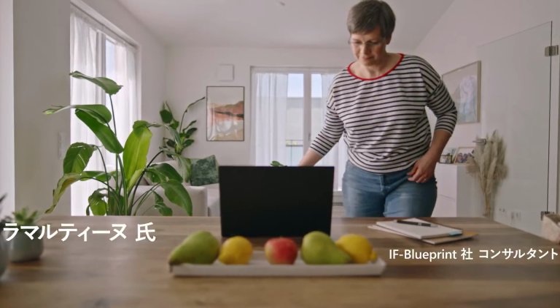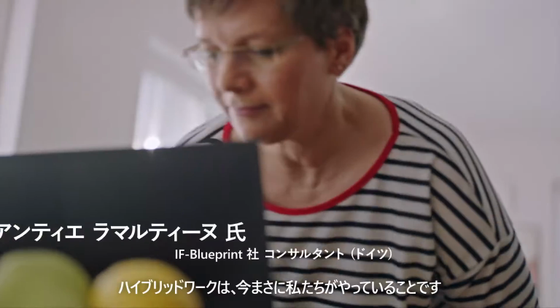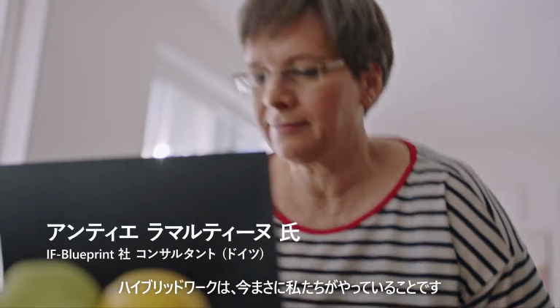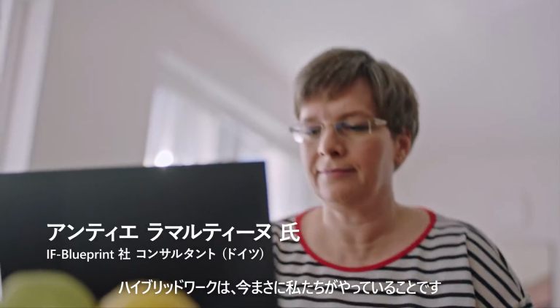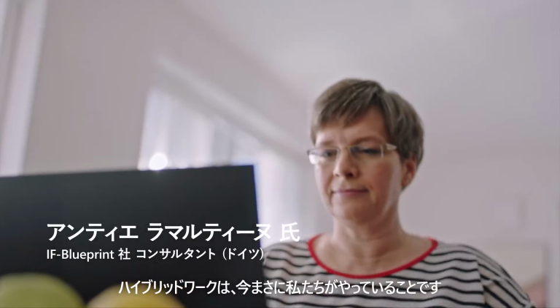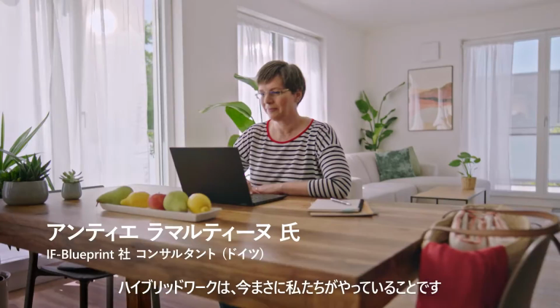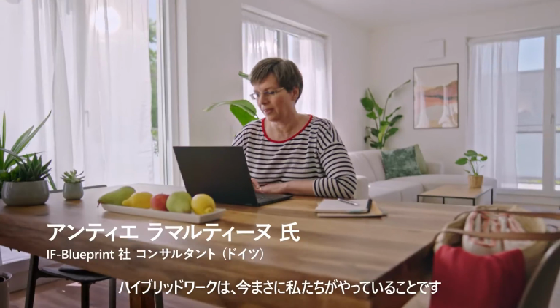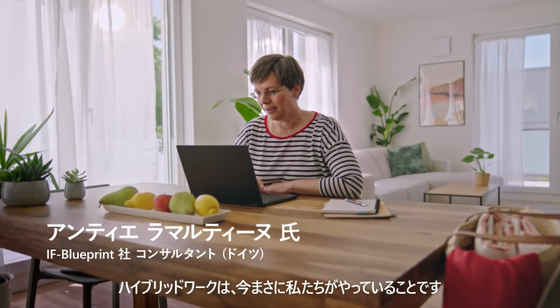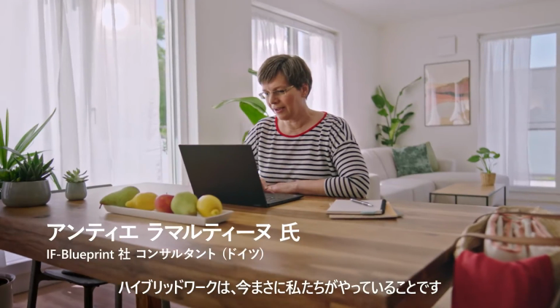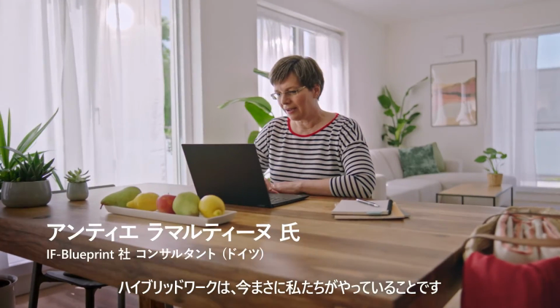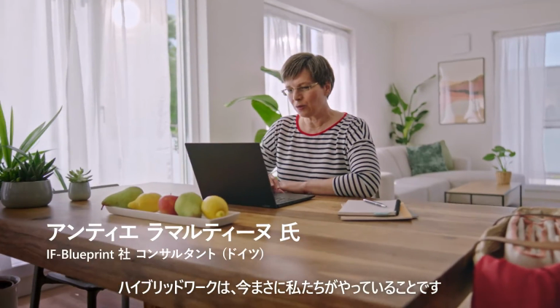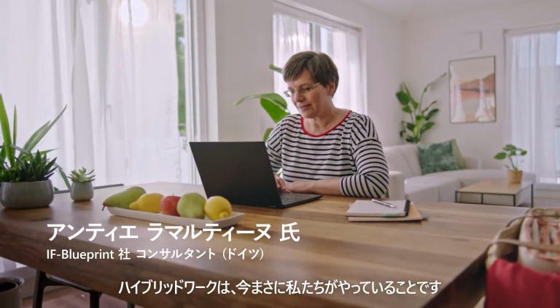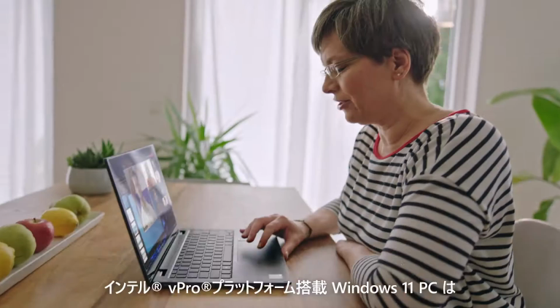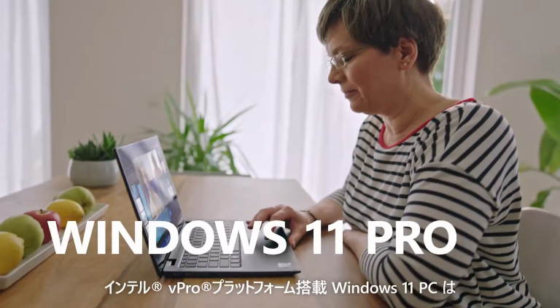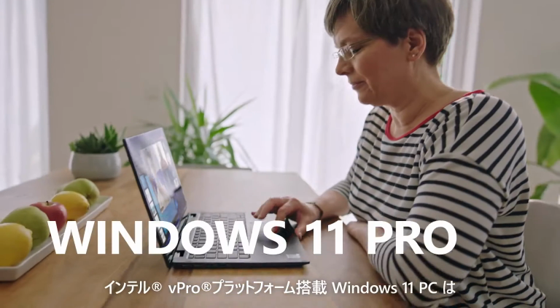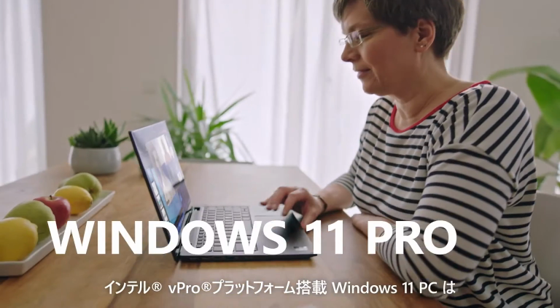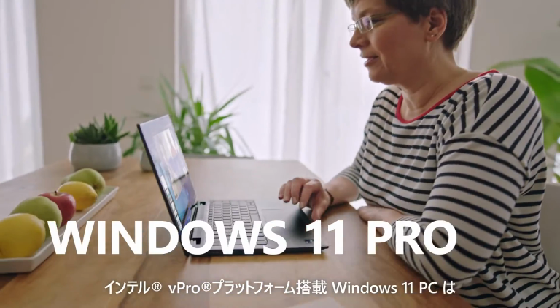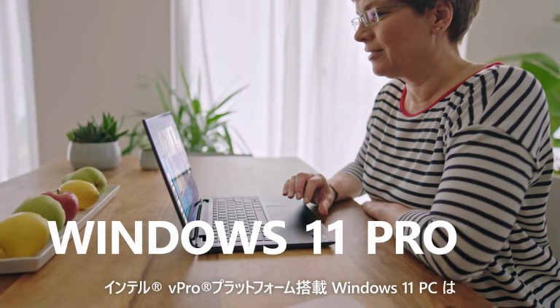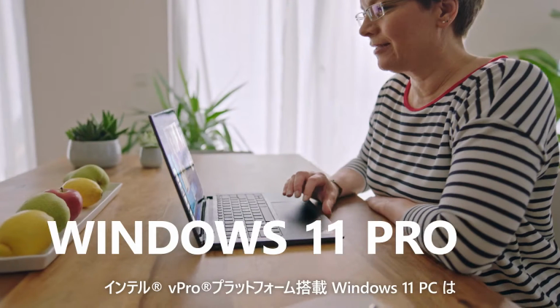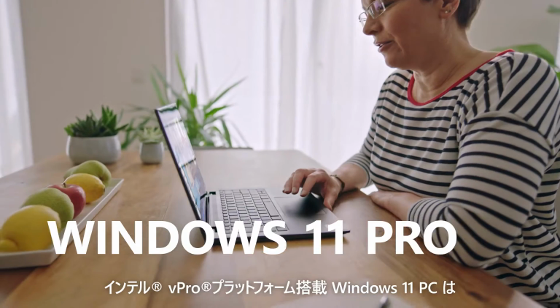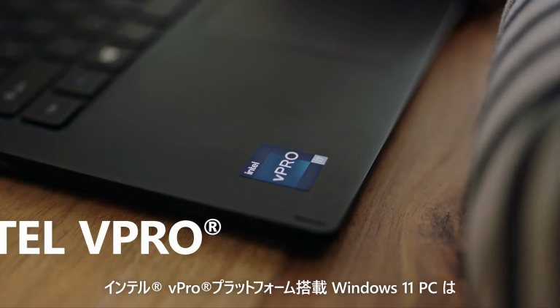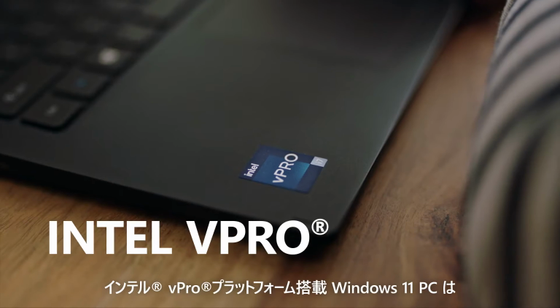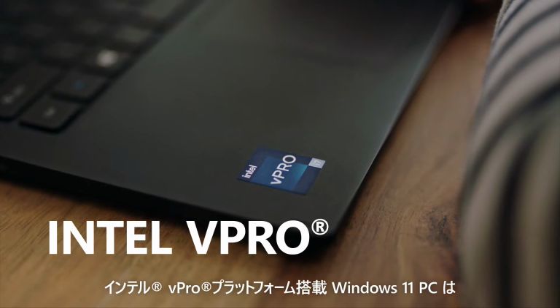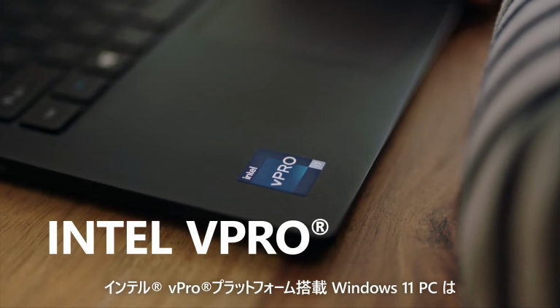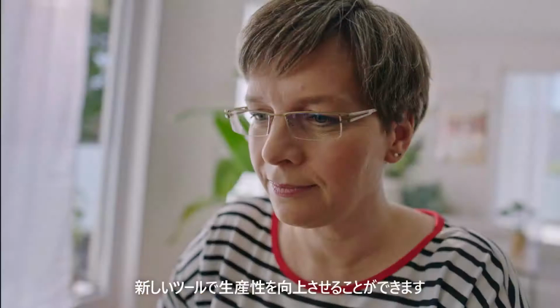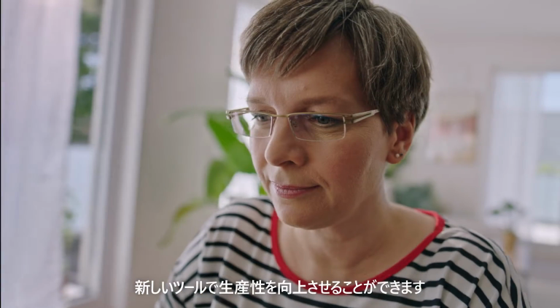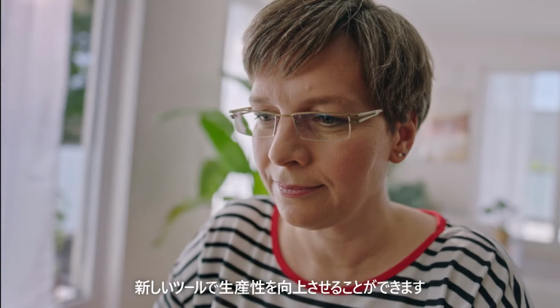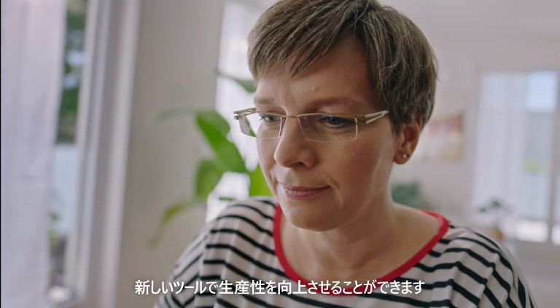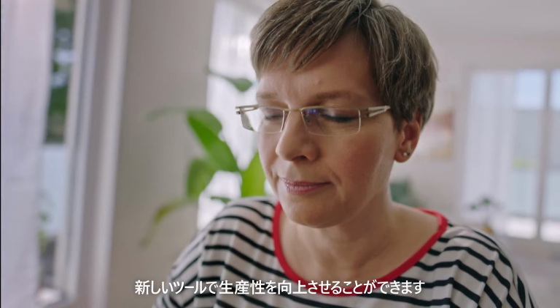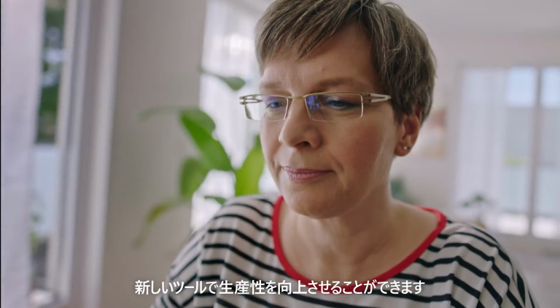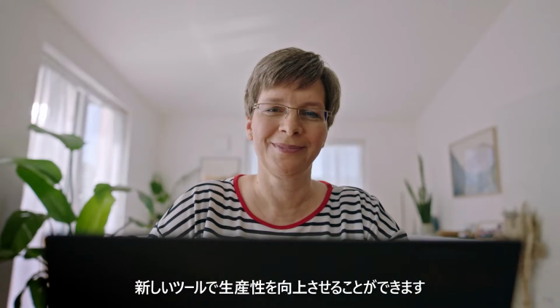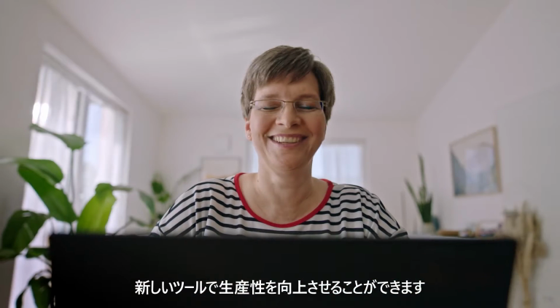Hybrid work is just the way we do it now. Windows 11 Pro, powered by Intel vPro, increases productivity with new tools.